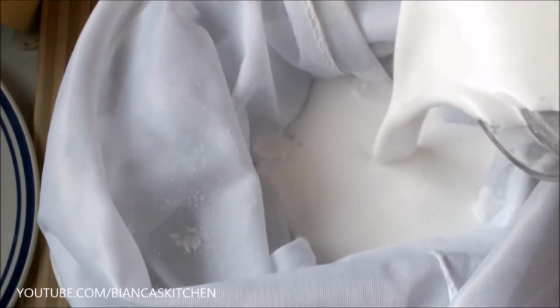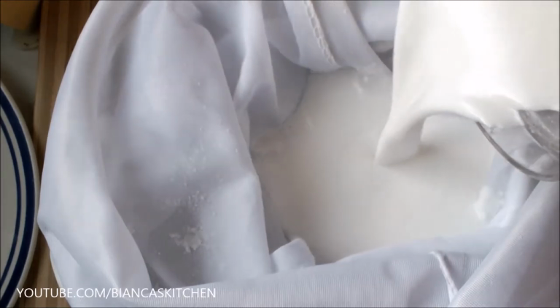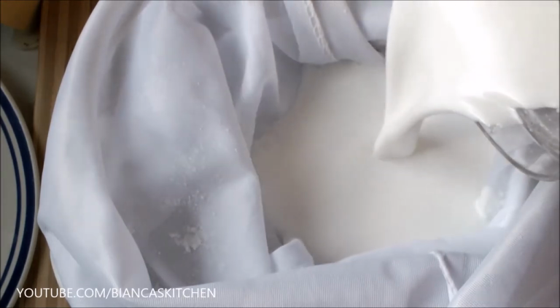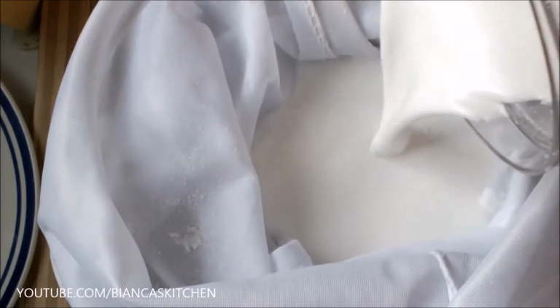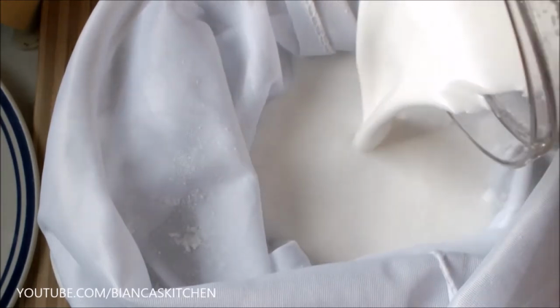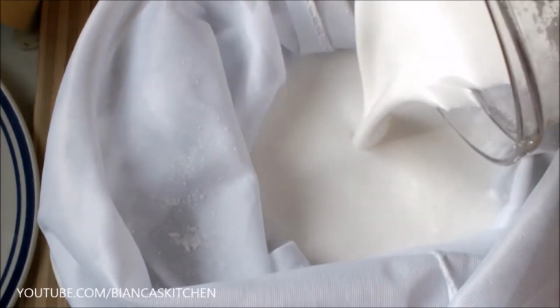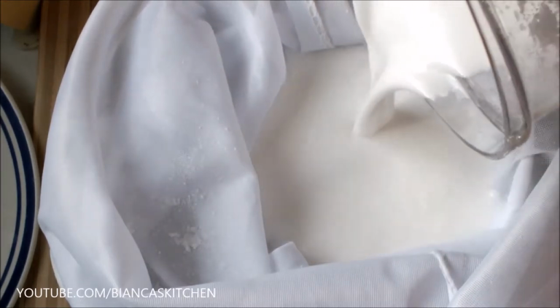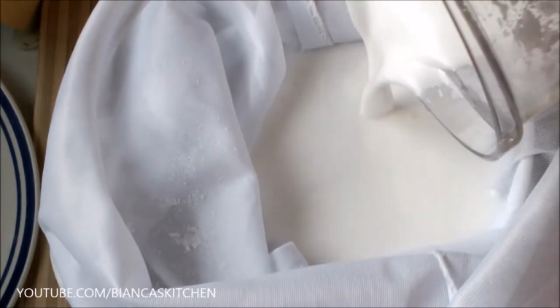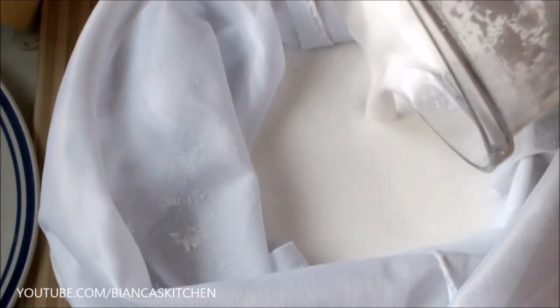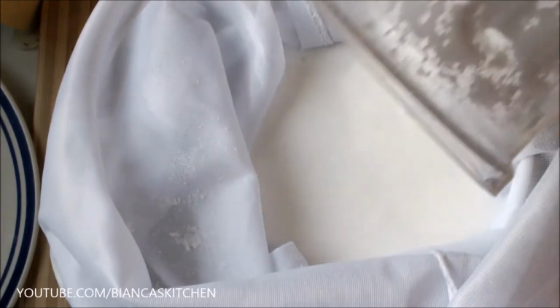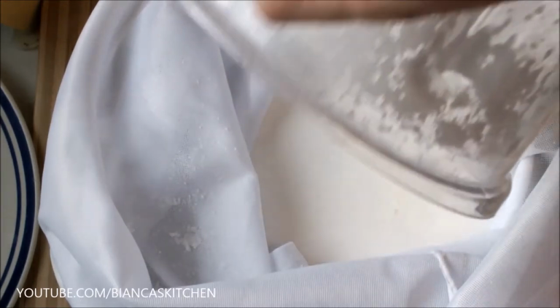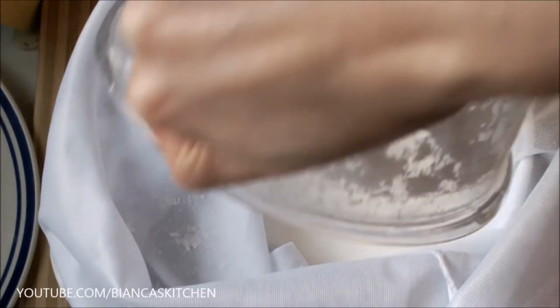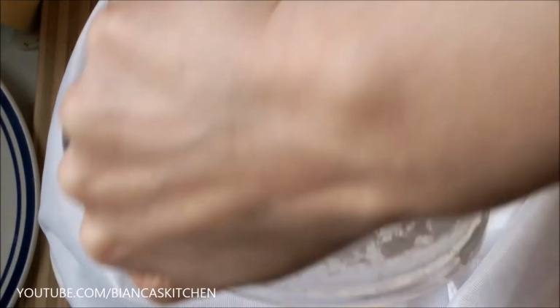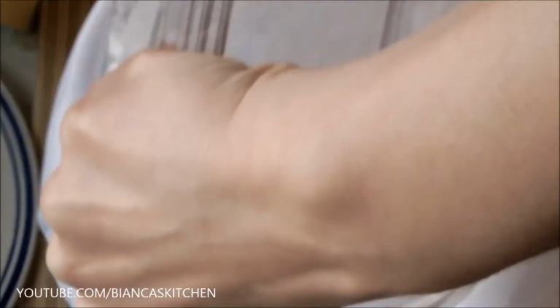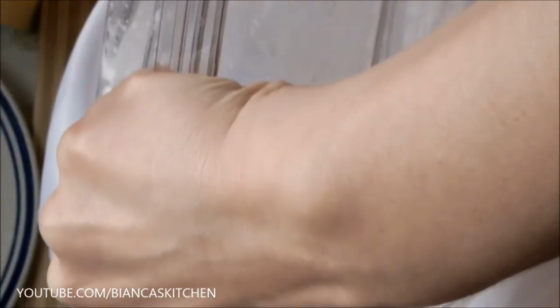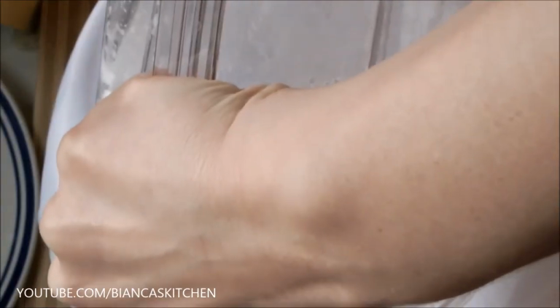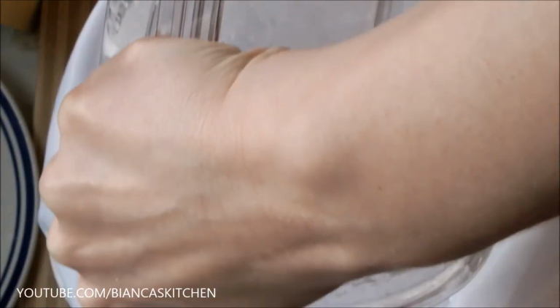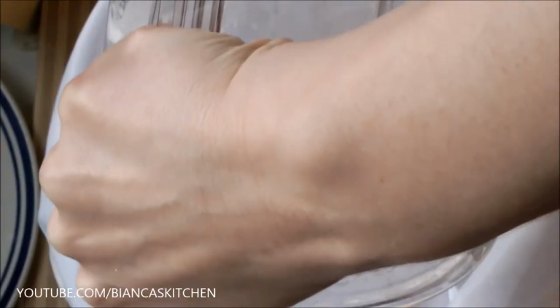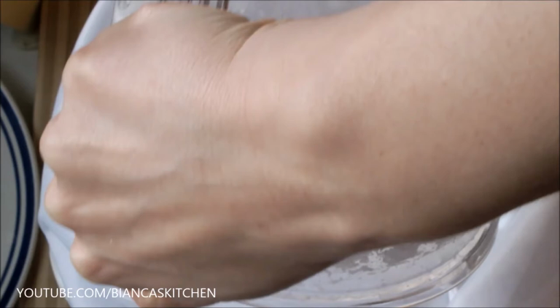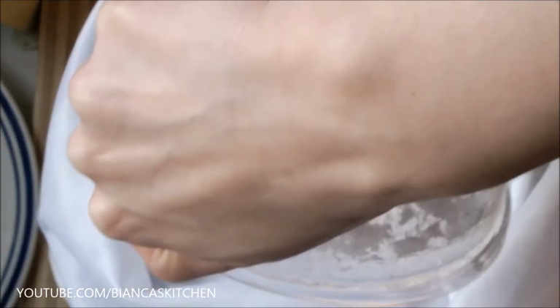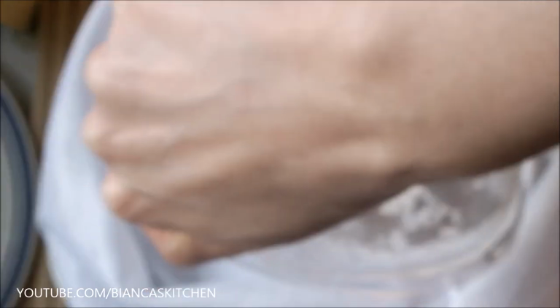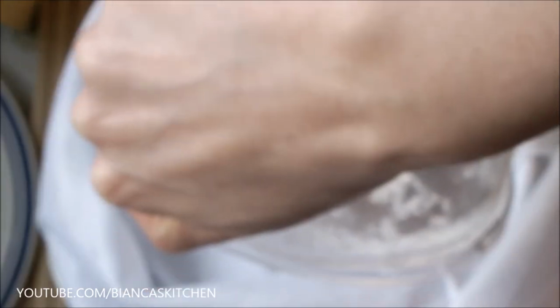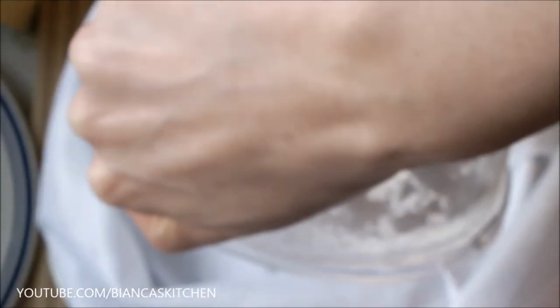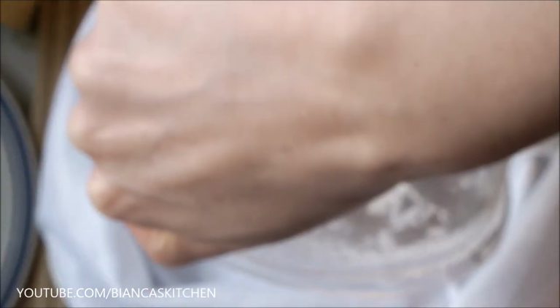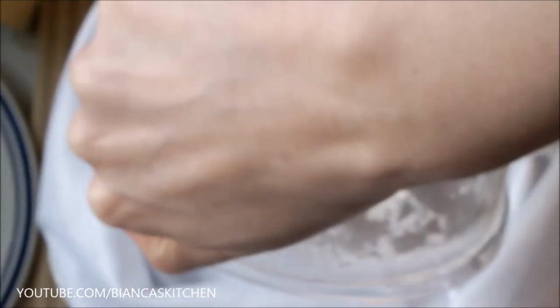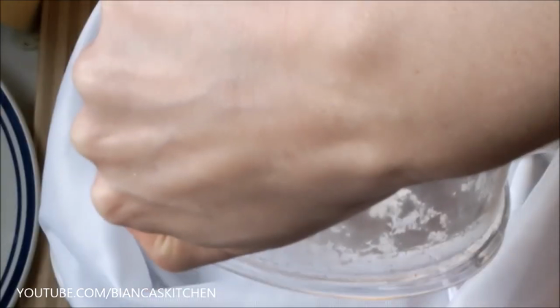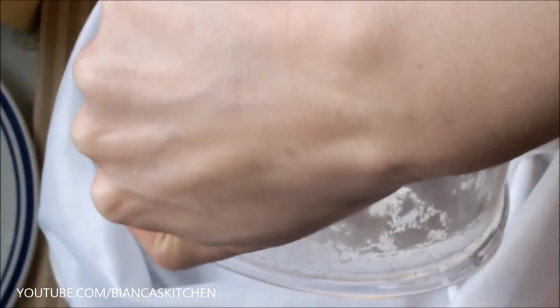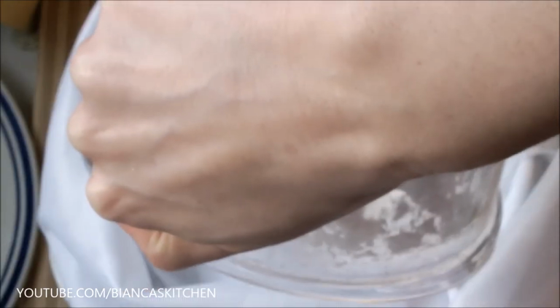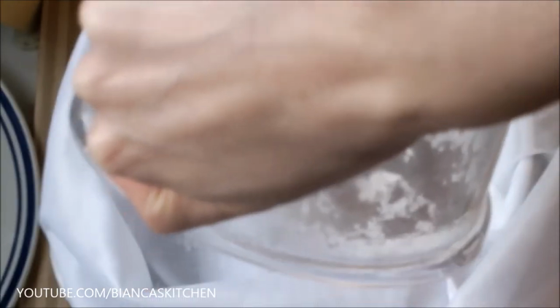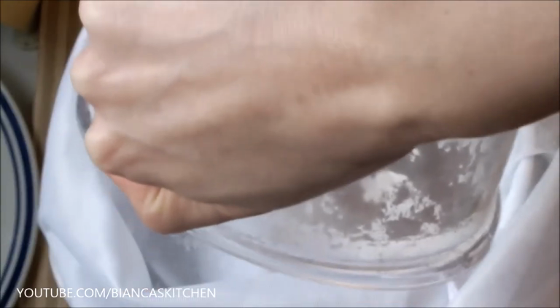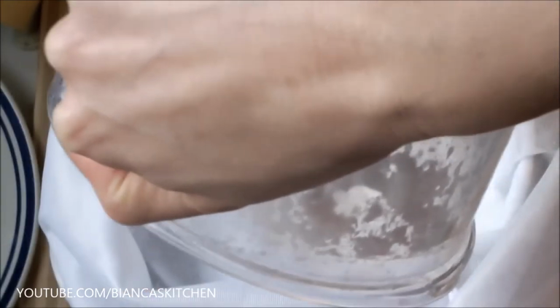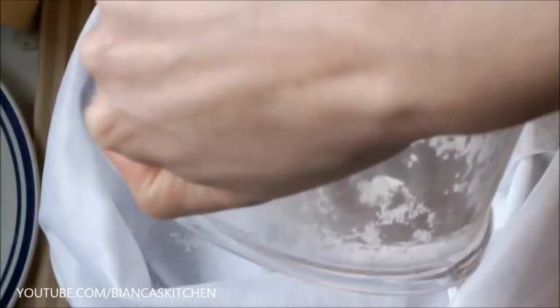You need a big bowl, a strainer, and a cheesecloth or one of those fine laundrinettes — that's what I'm using today.